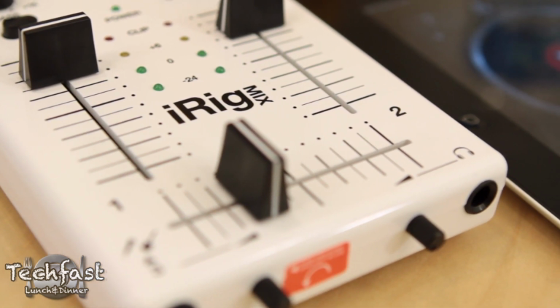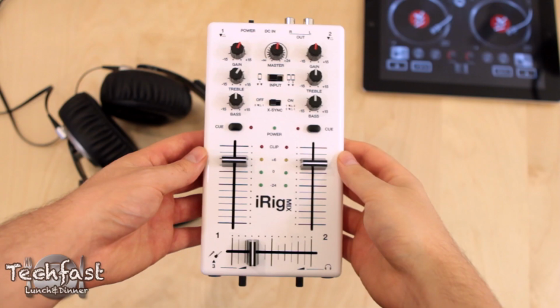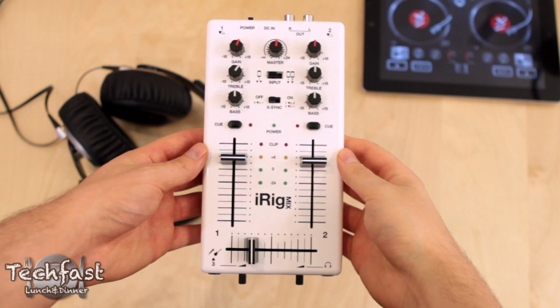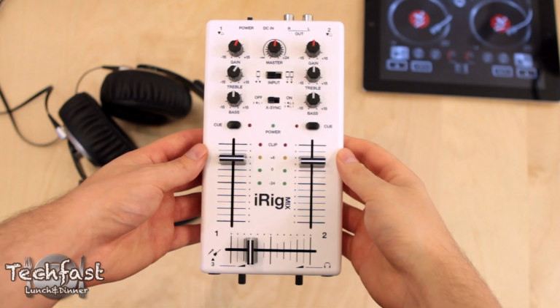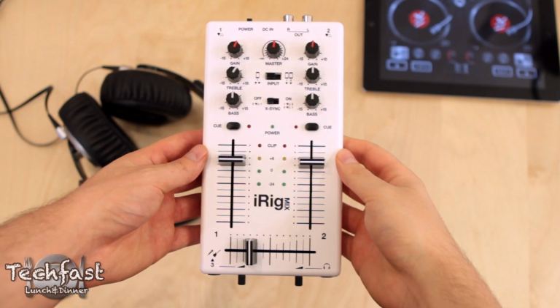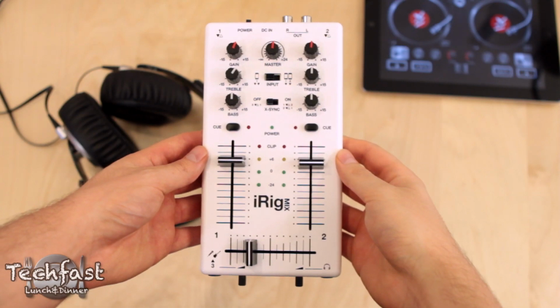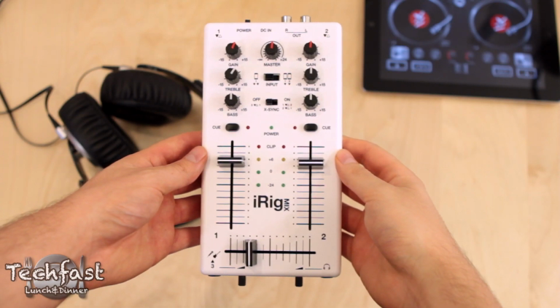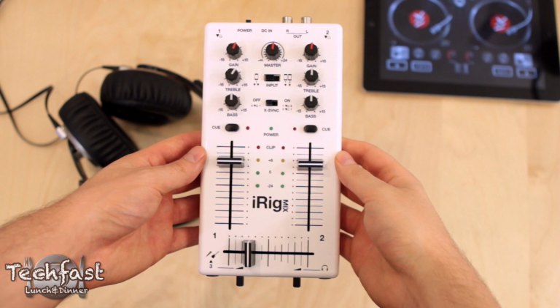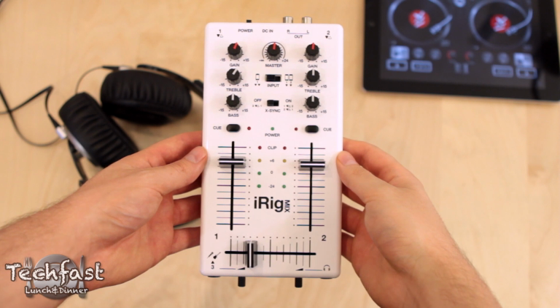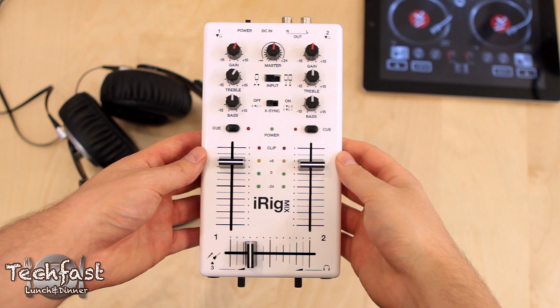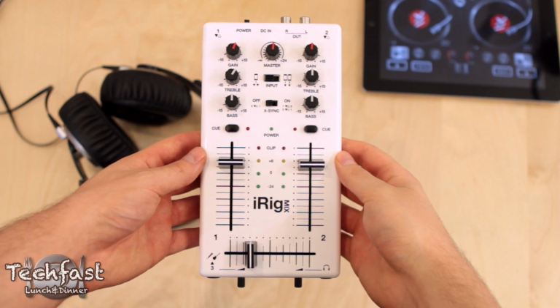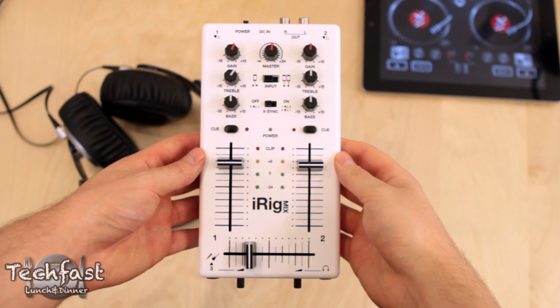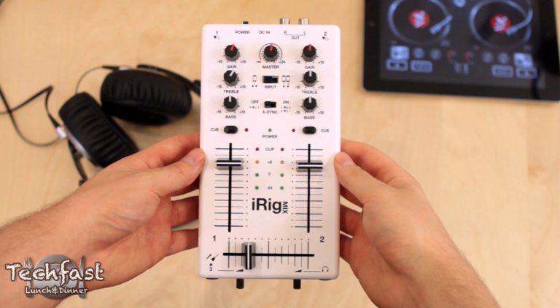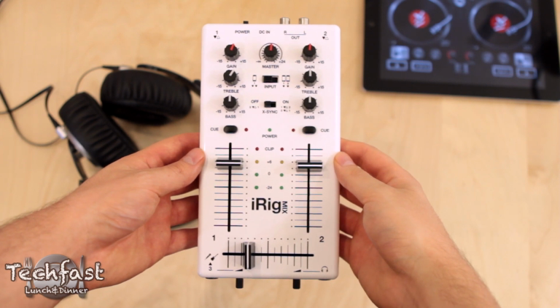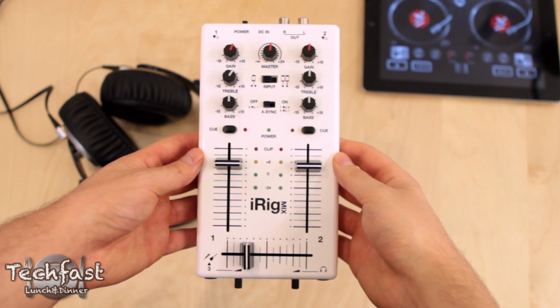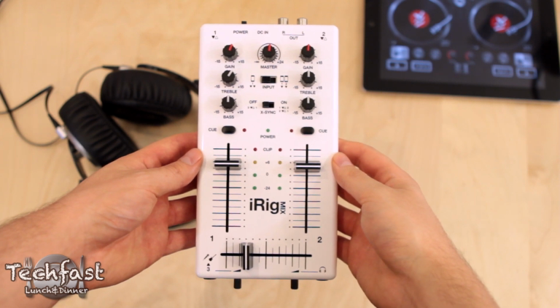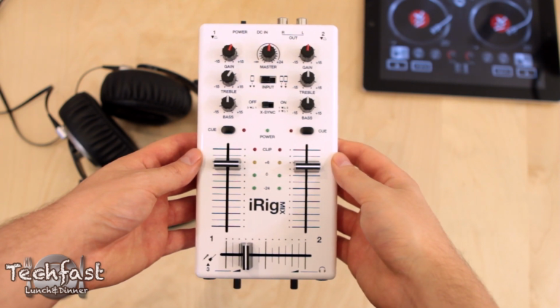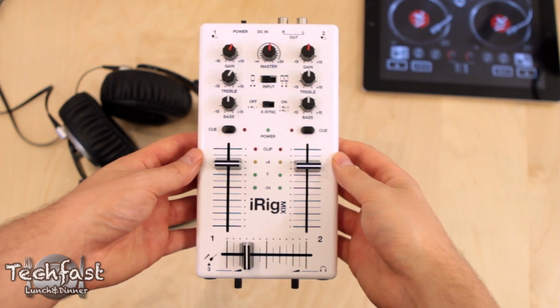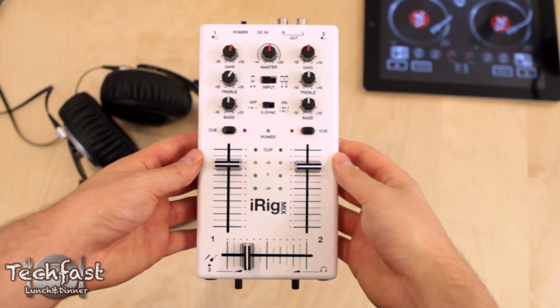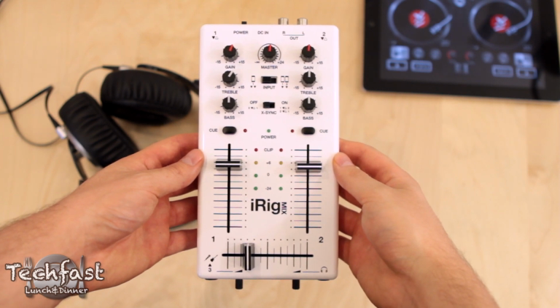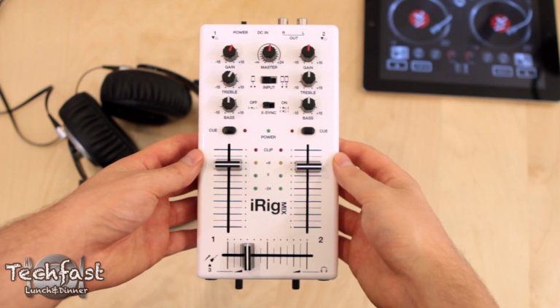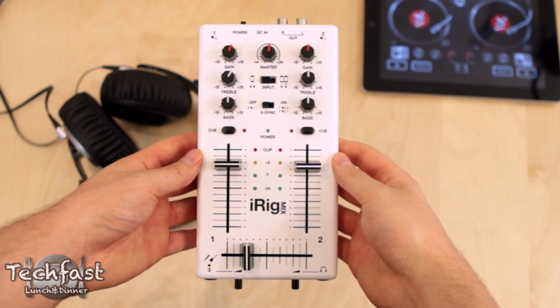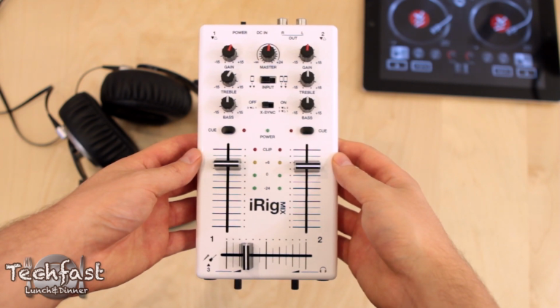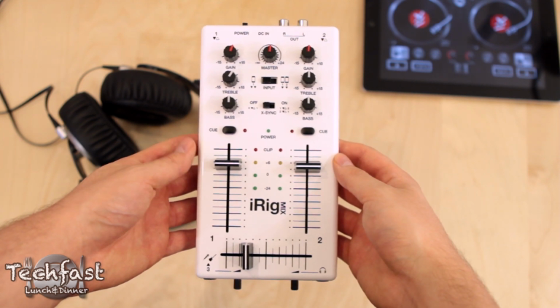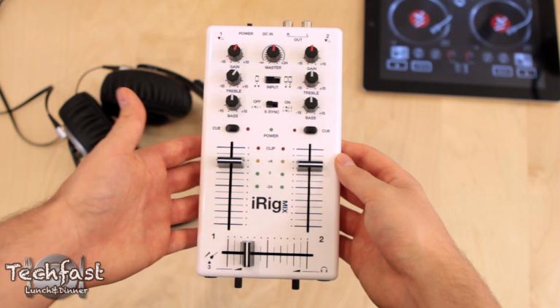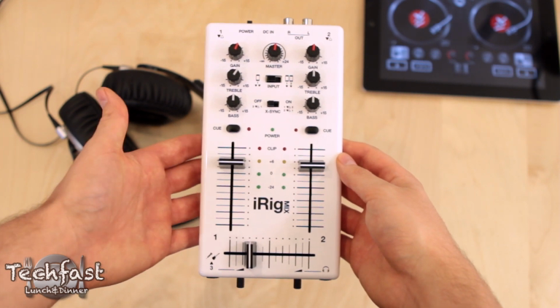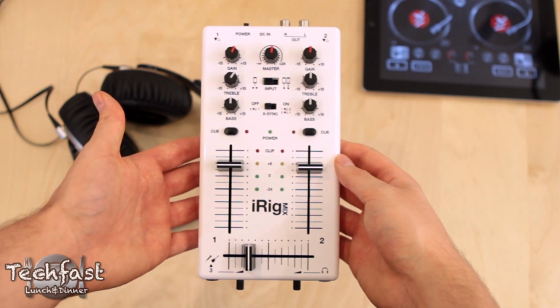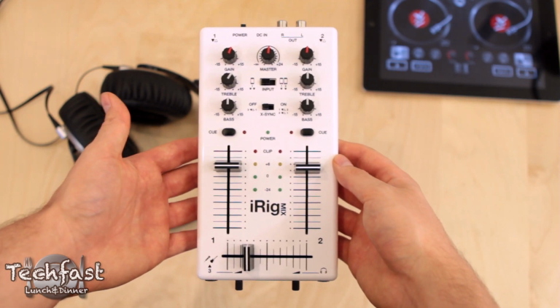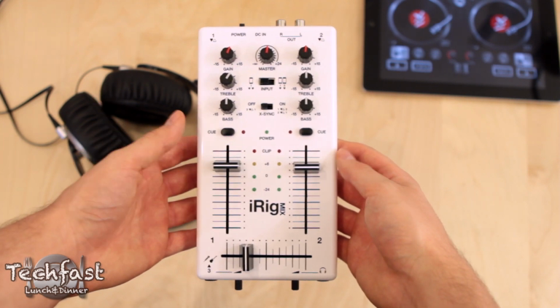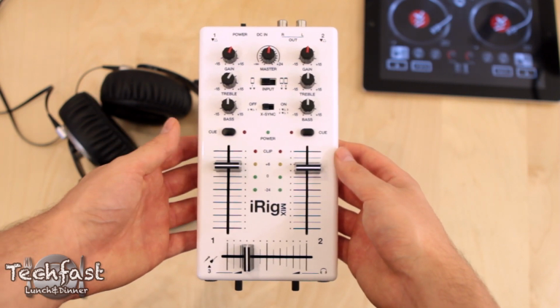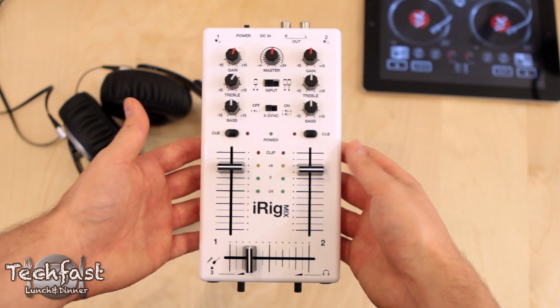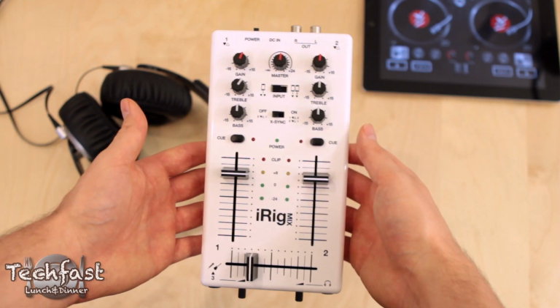The iRig Mix is a little bigger than my hand, so it's extremely portable. You can toss this in a bag, but for as compact as it is, it packs a crap ton of features.